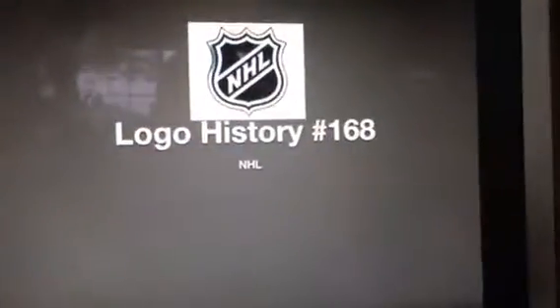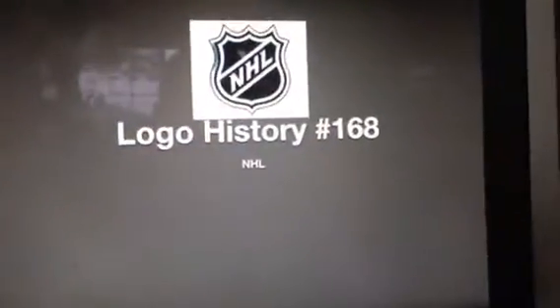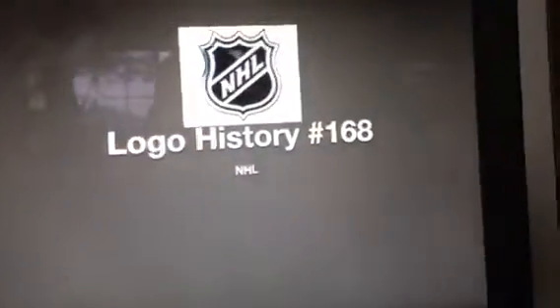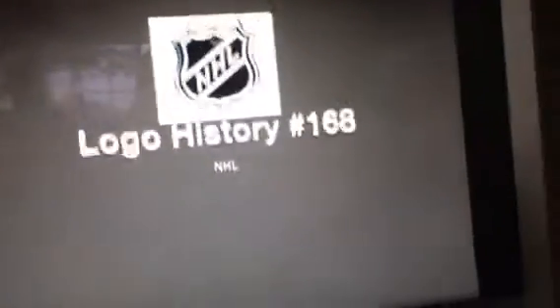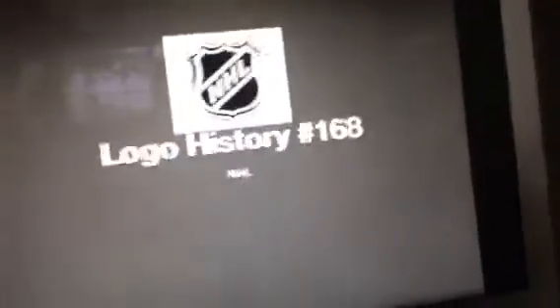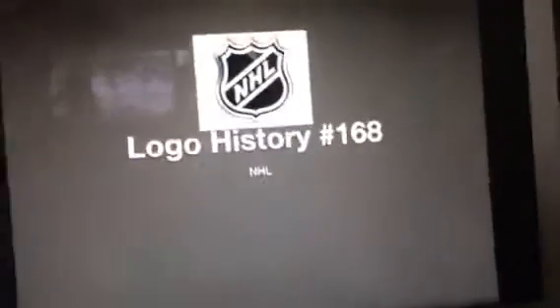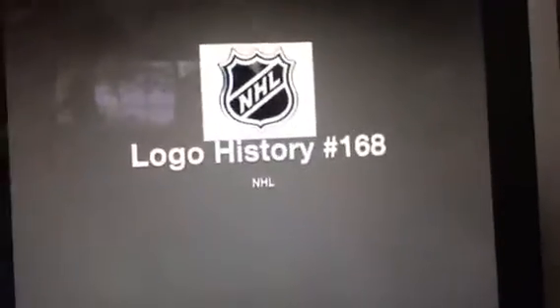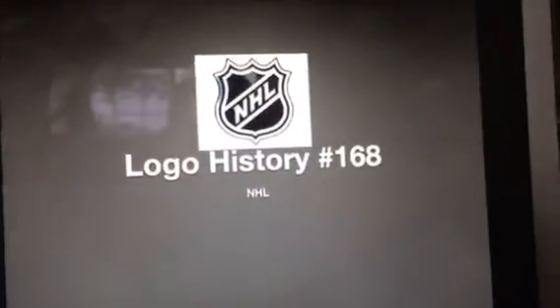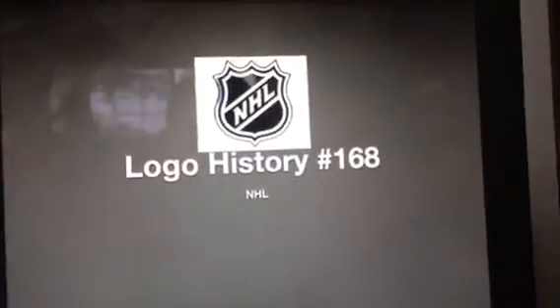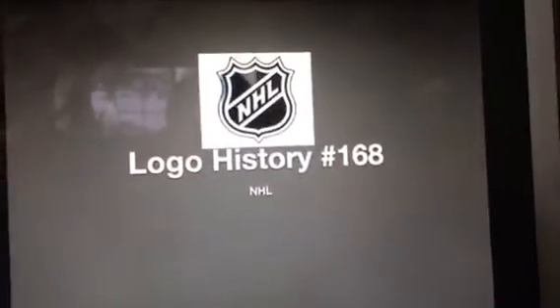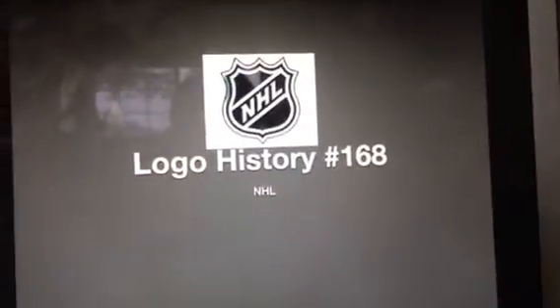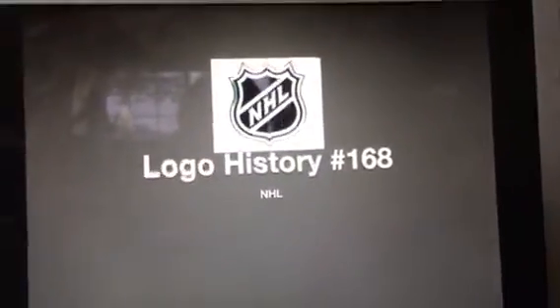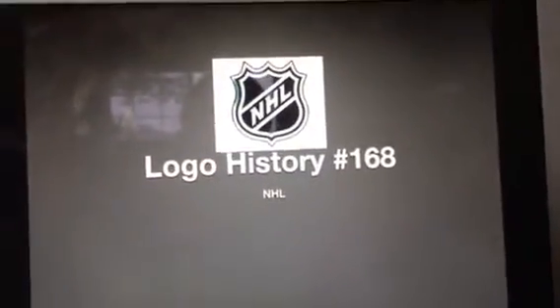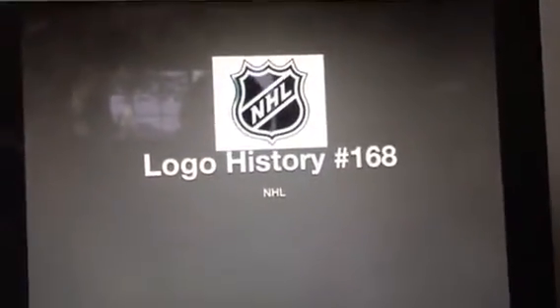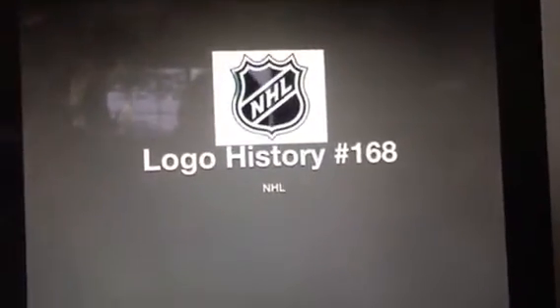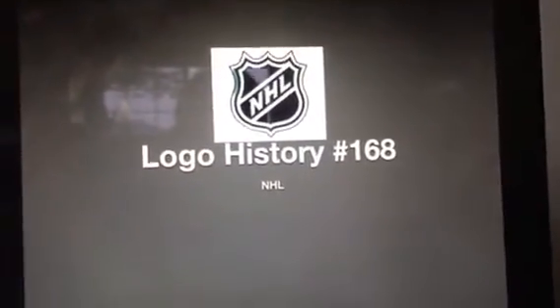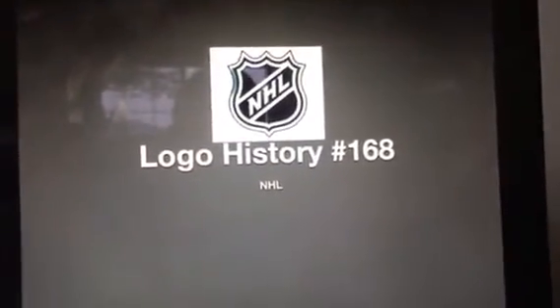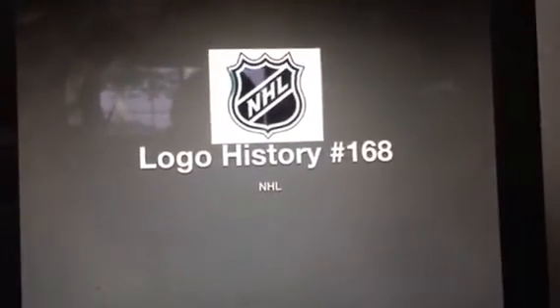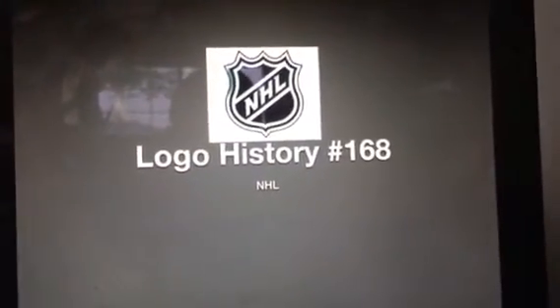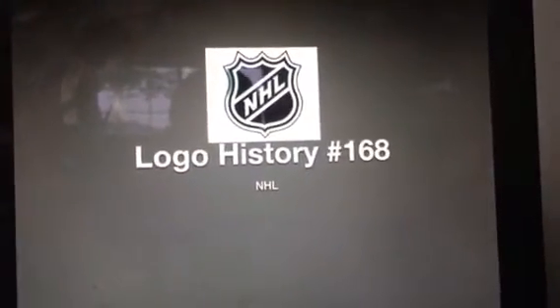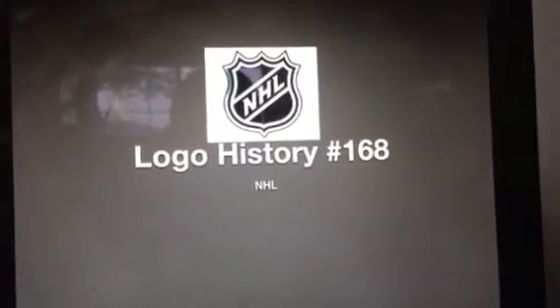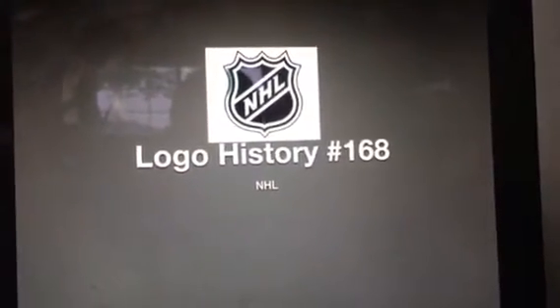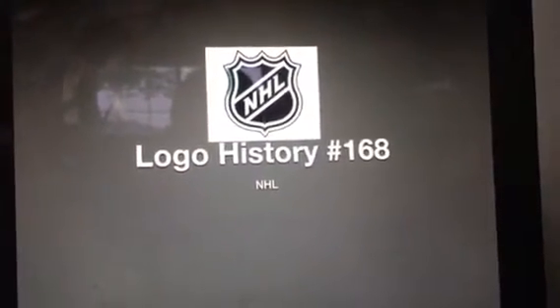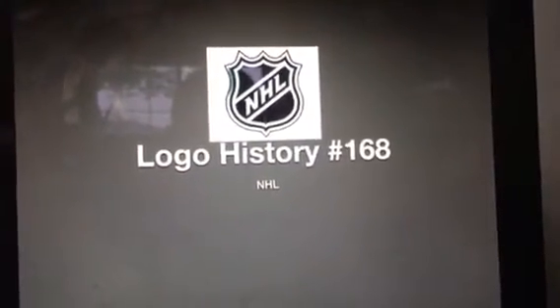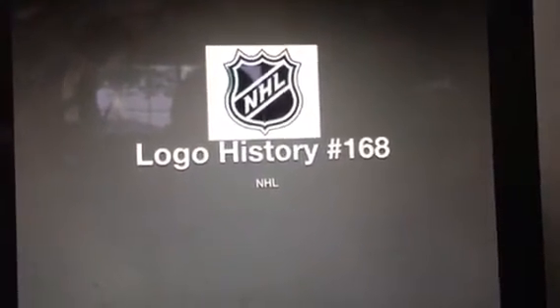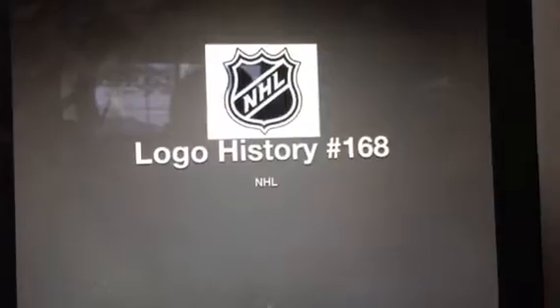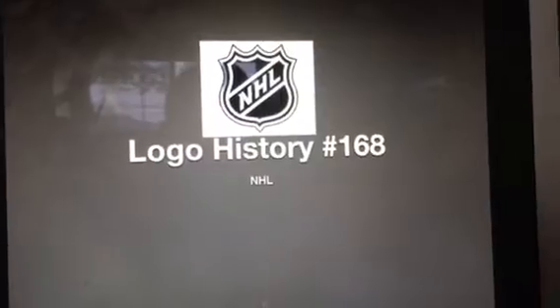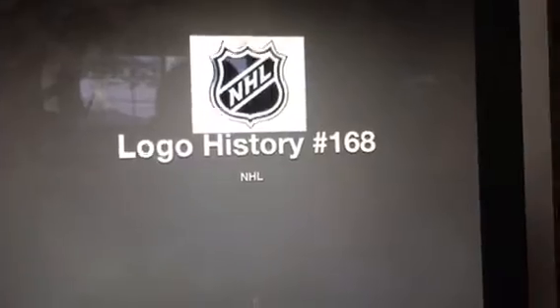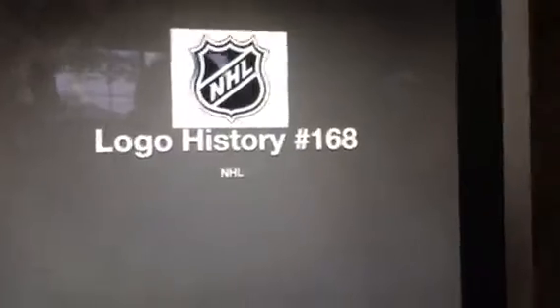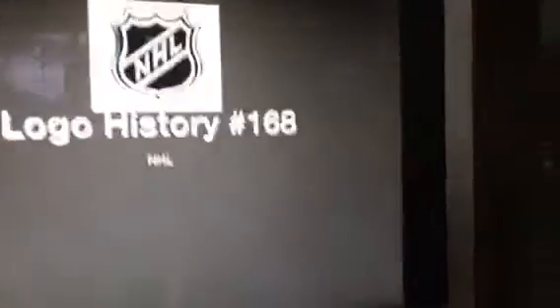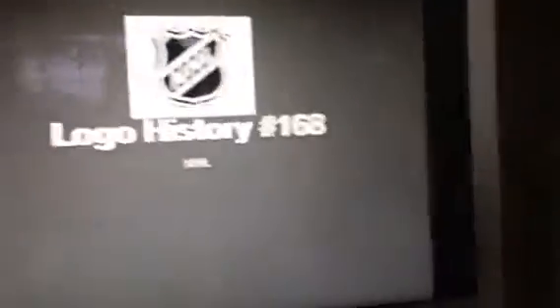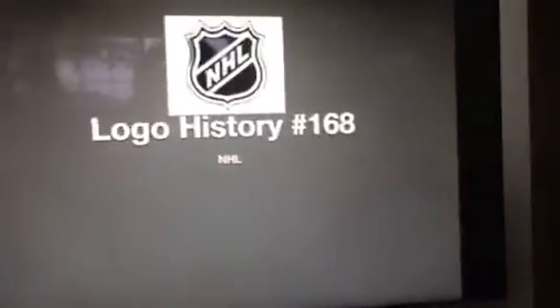Hello YouTube, welcome to Logo History, and for this episode we are taking a look at NHL.